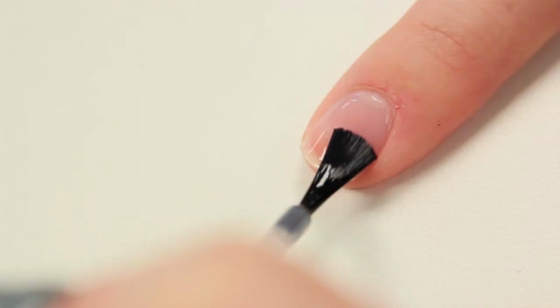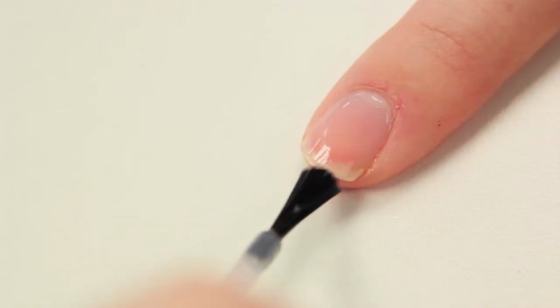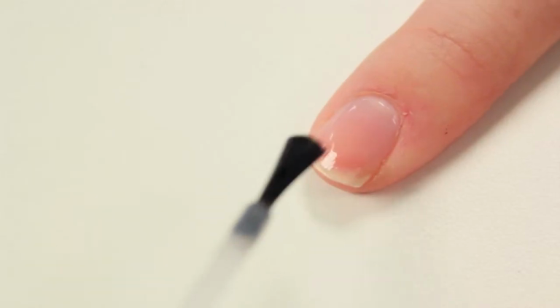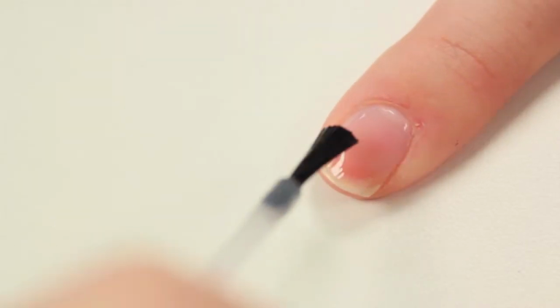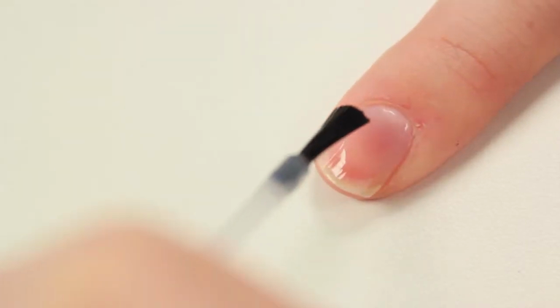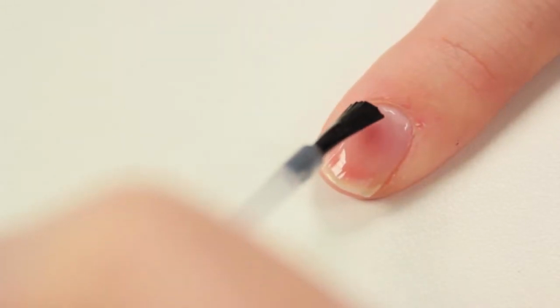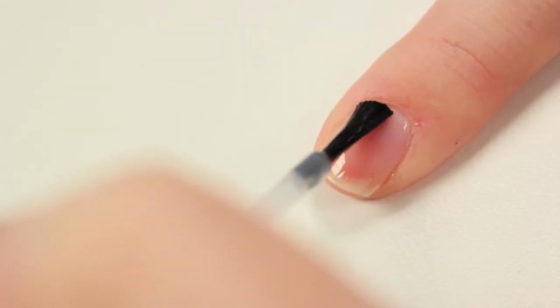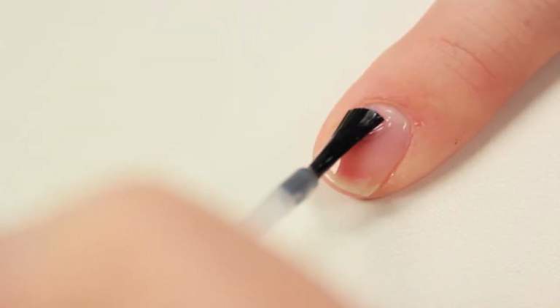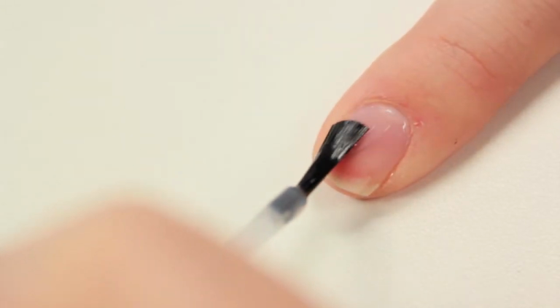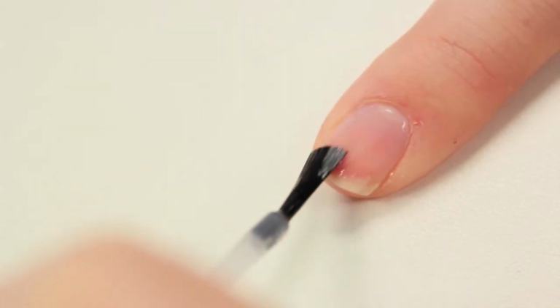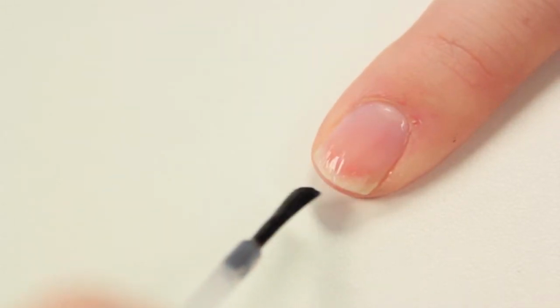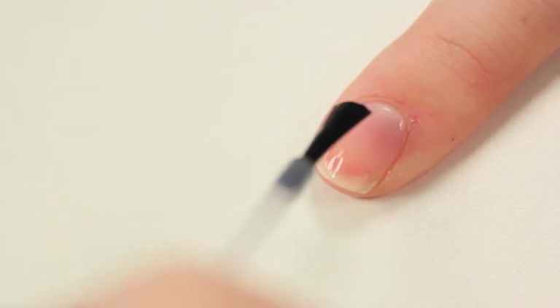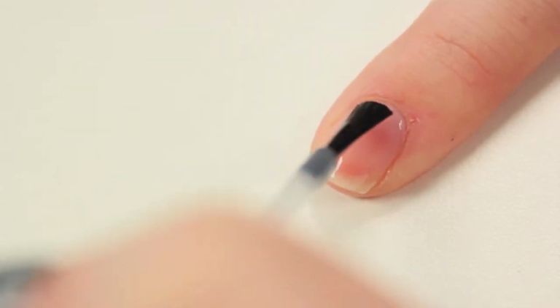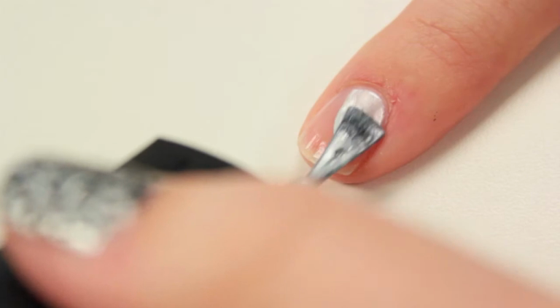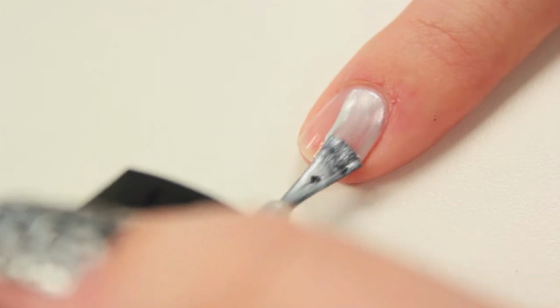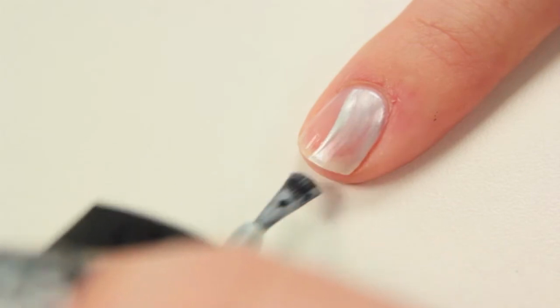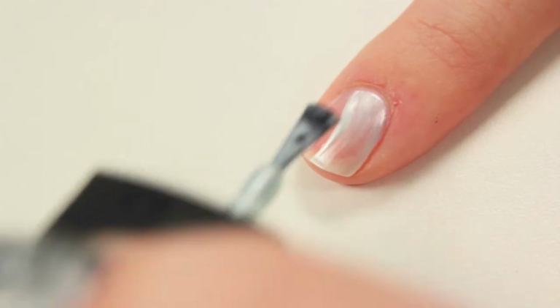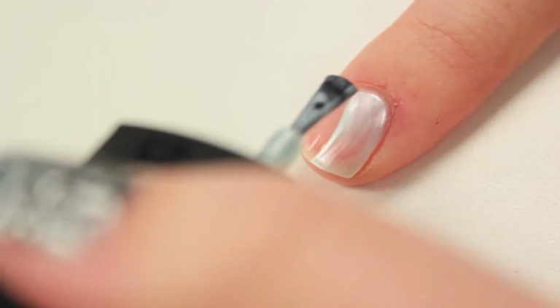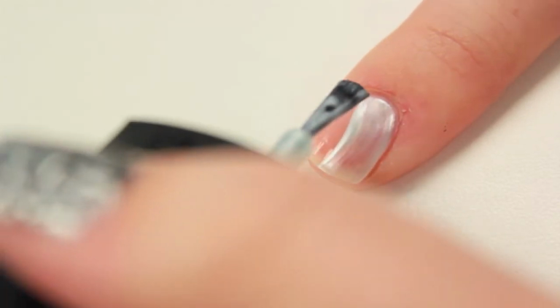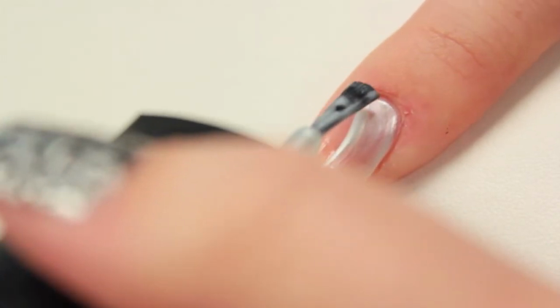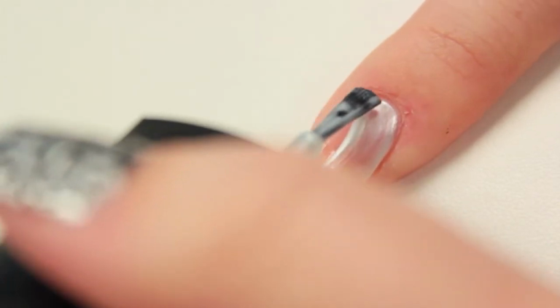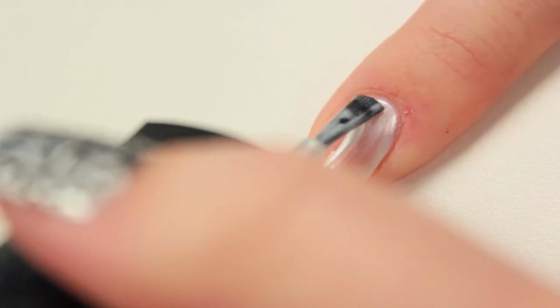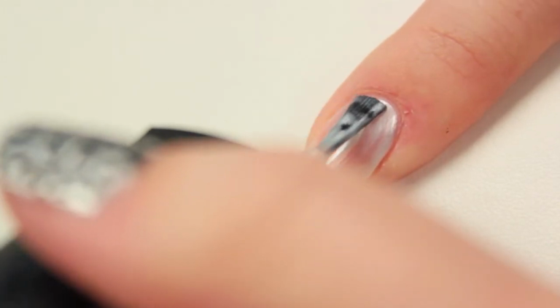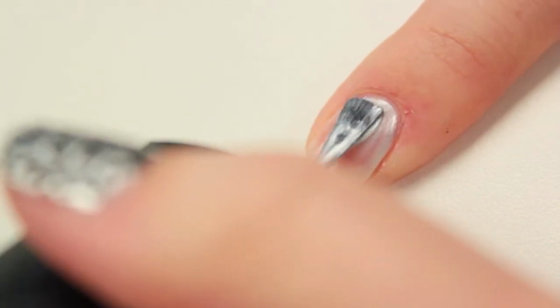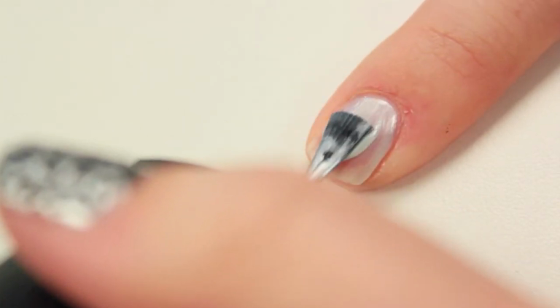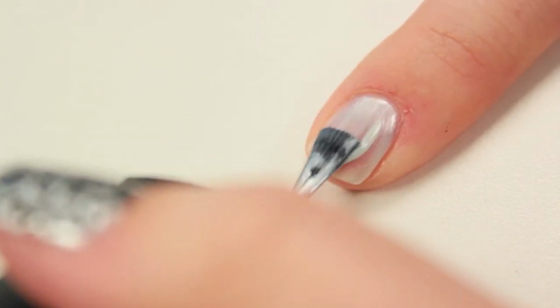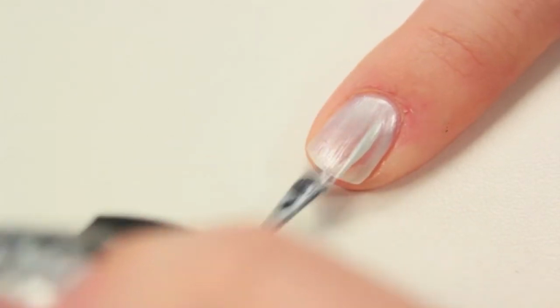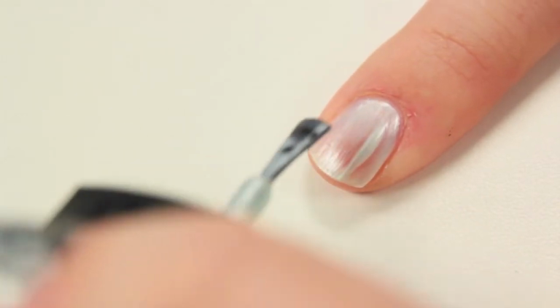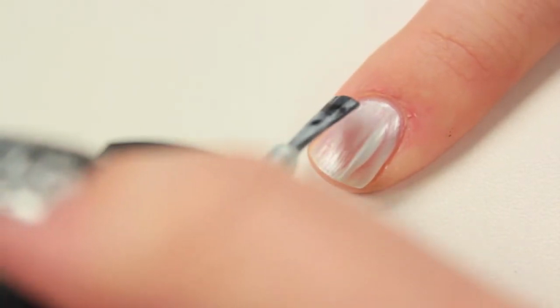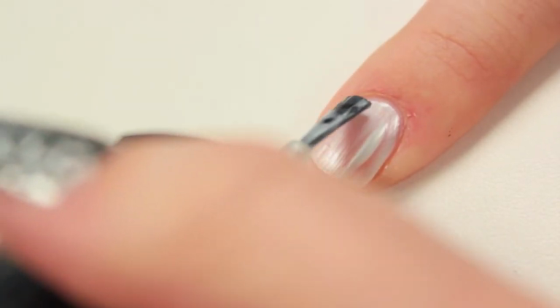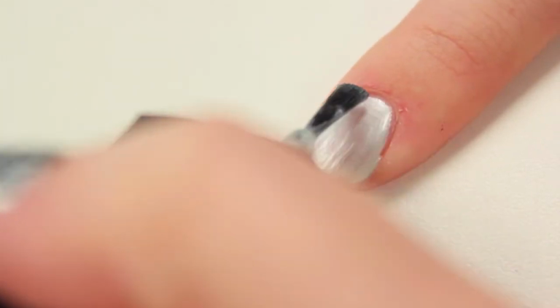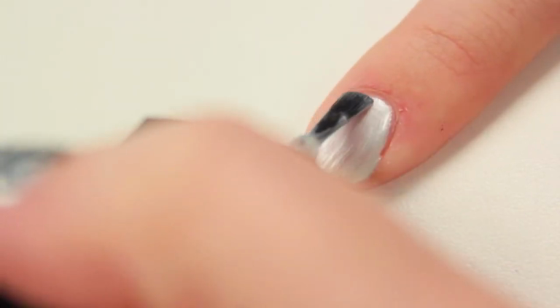Start with a base coat to protect your nail. Then do a couple coats of Del Sol's Nail Polish of the Month, Hello Spring.